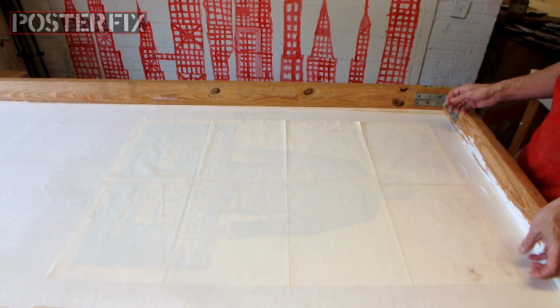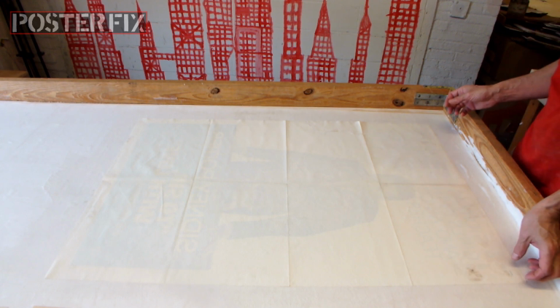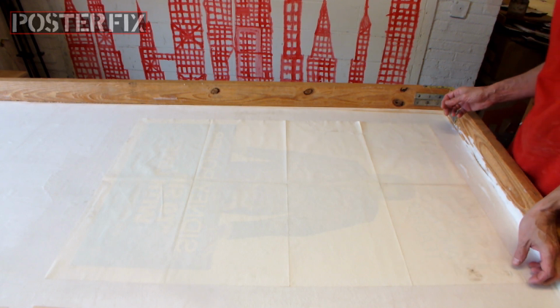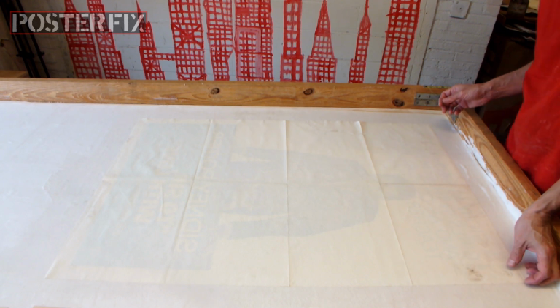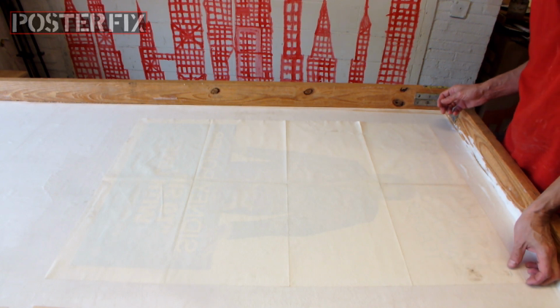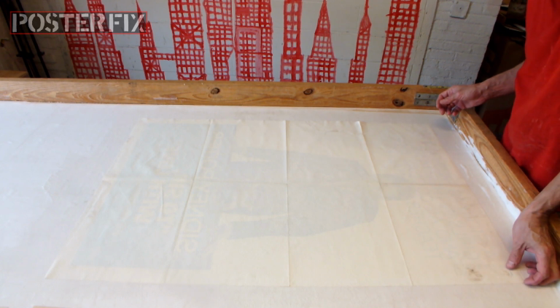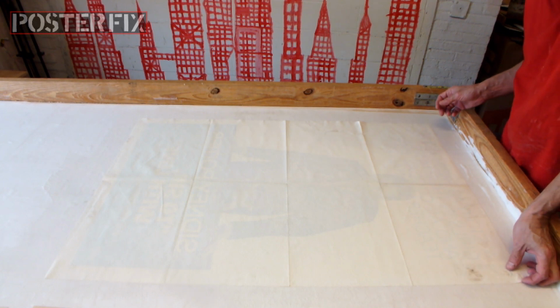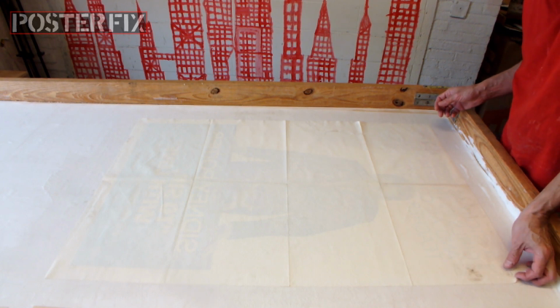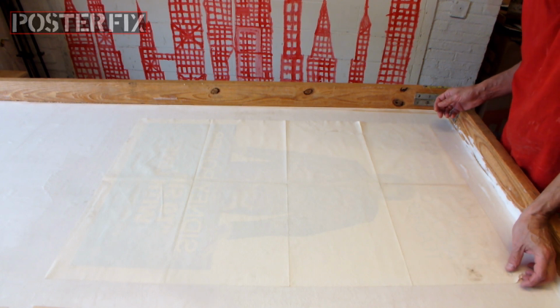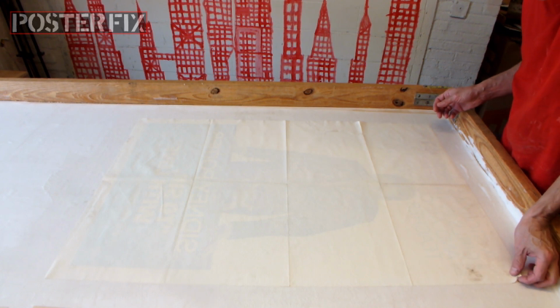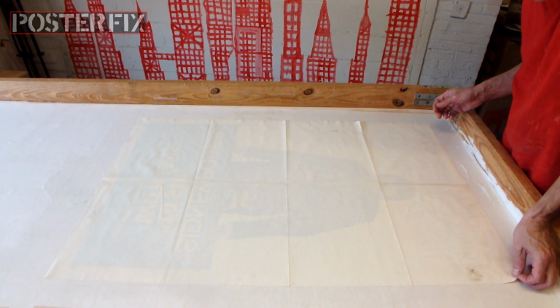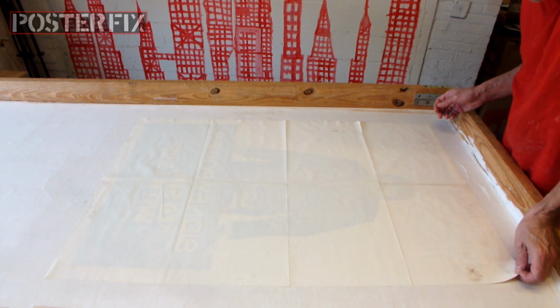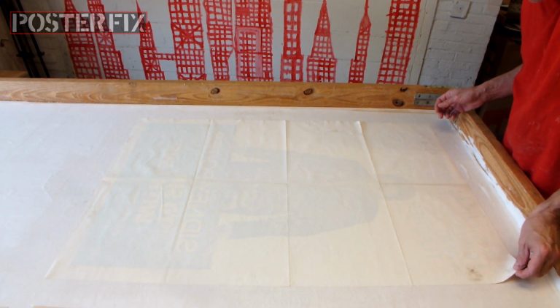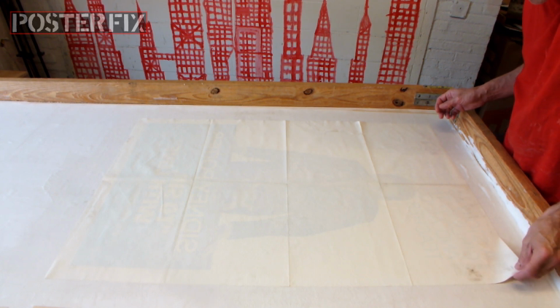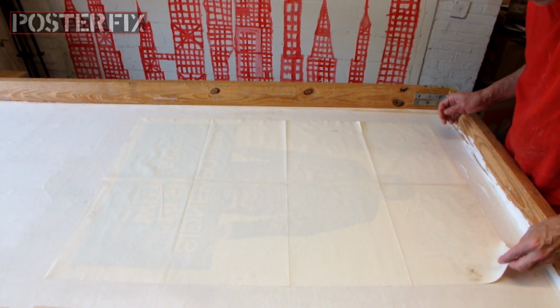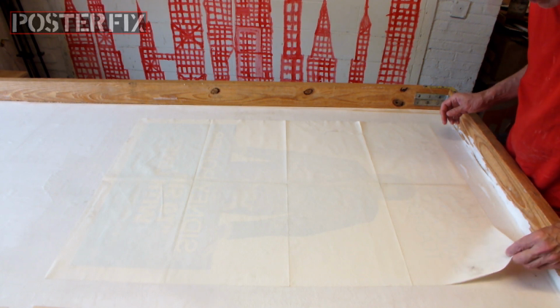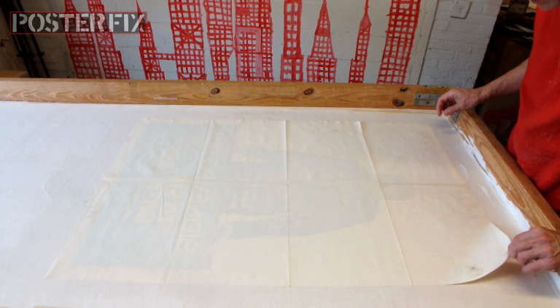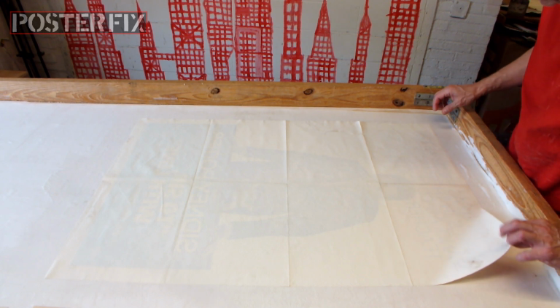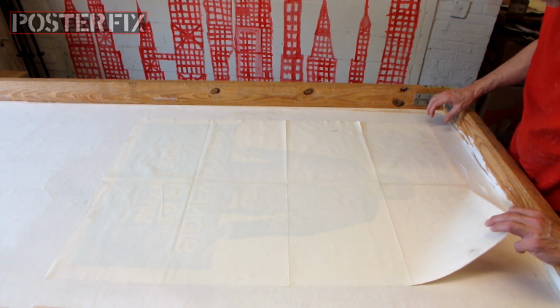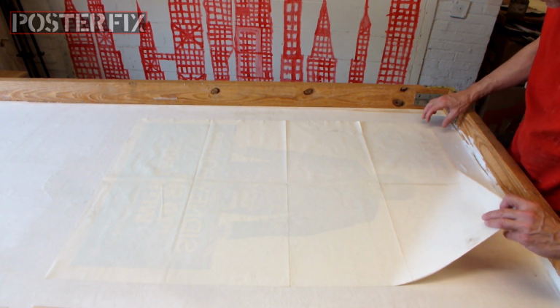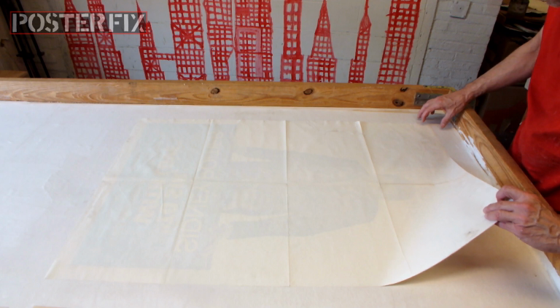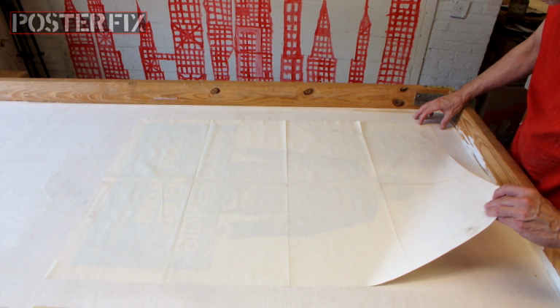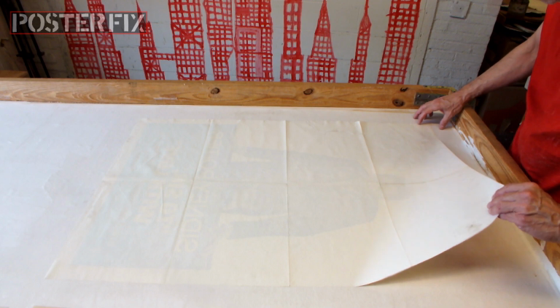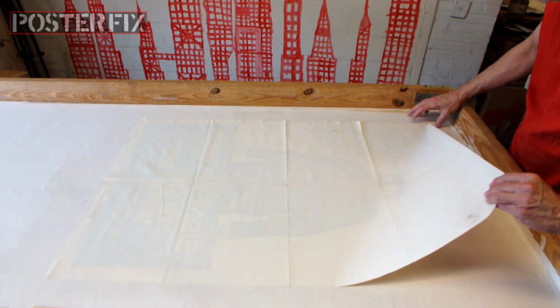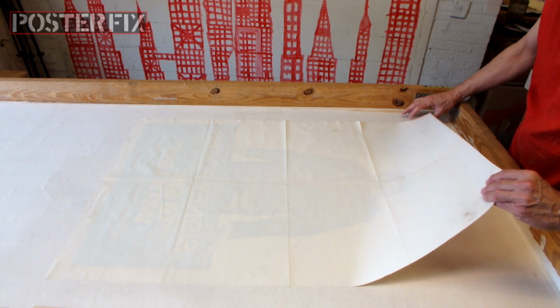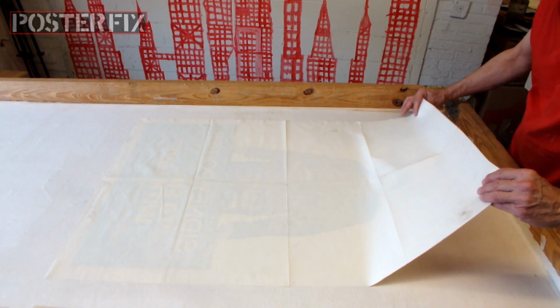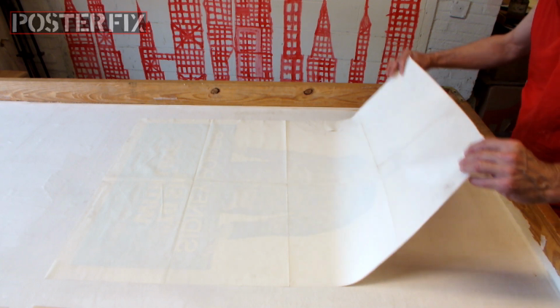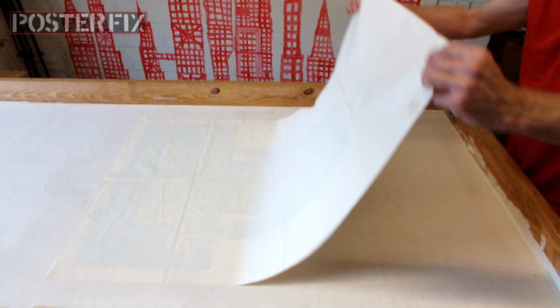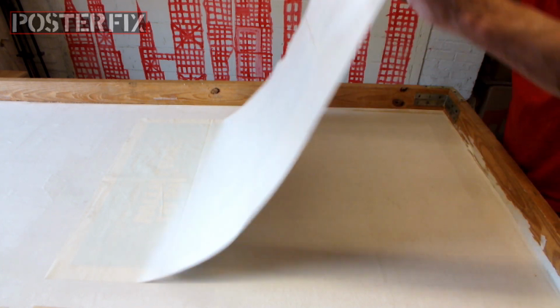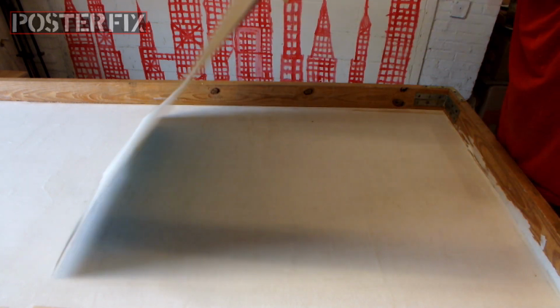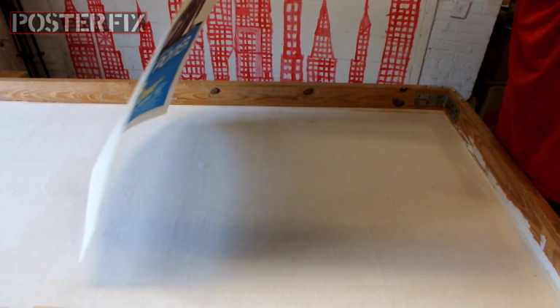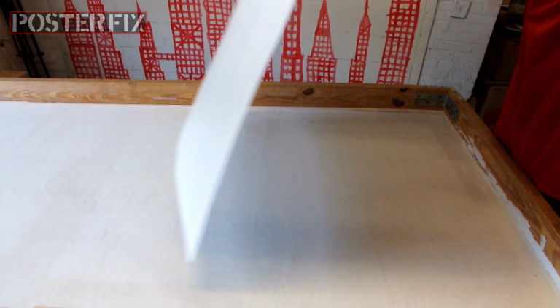Now the poster is covered with wheat paste, and I'm going to flip it around. Keep your fingers crossed.